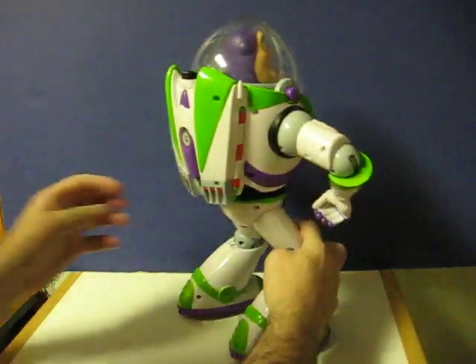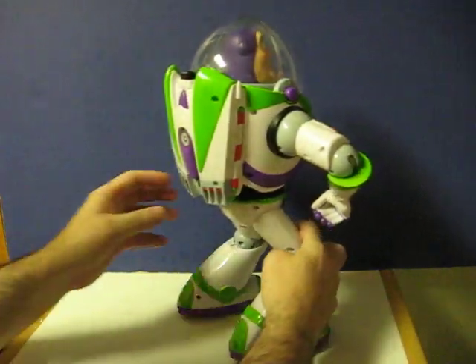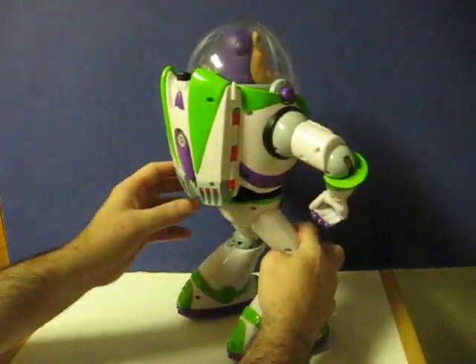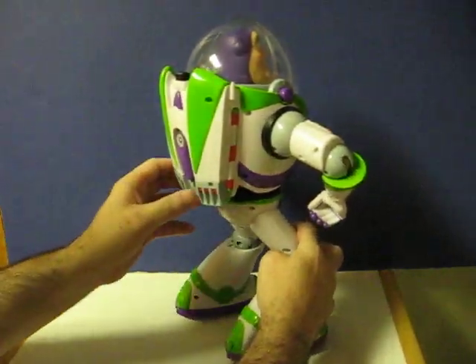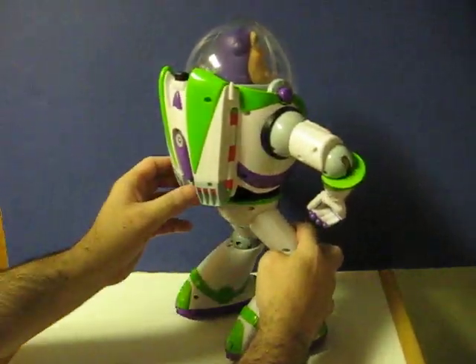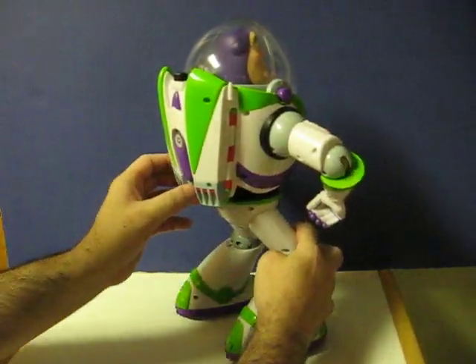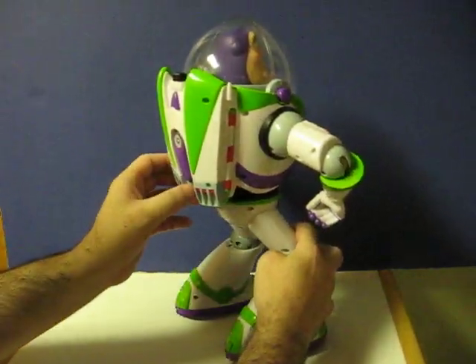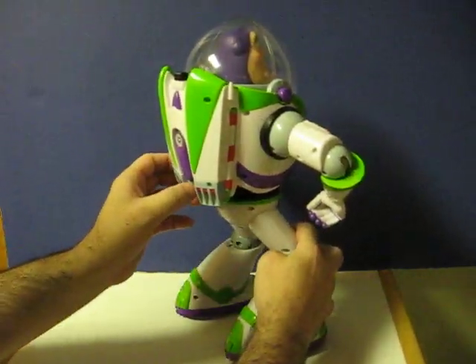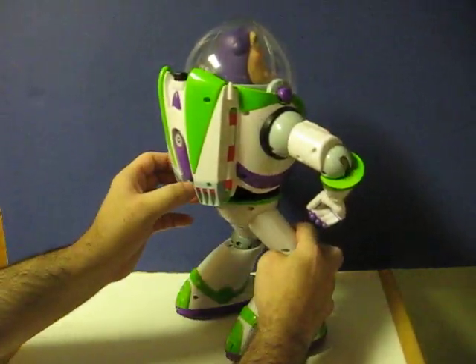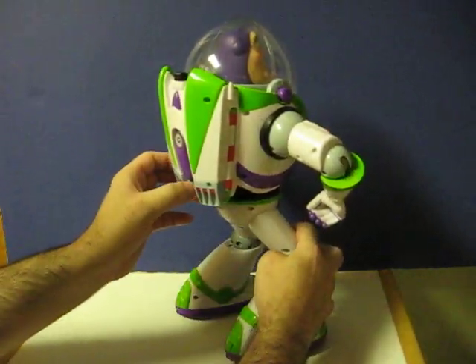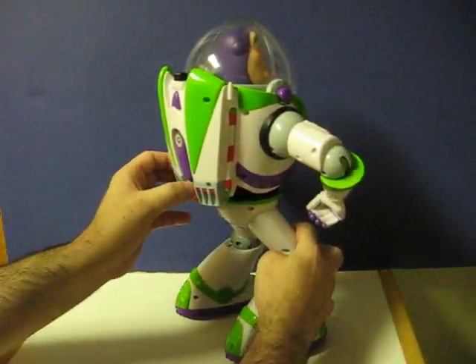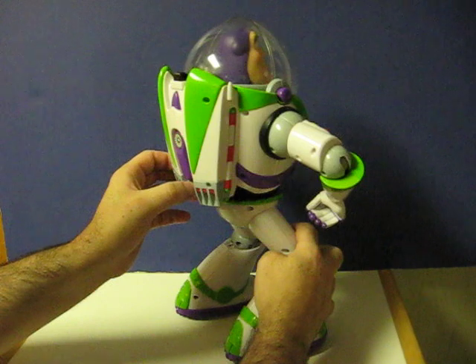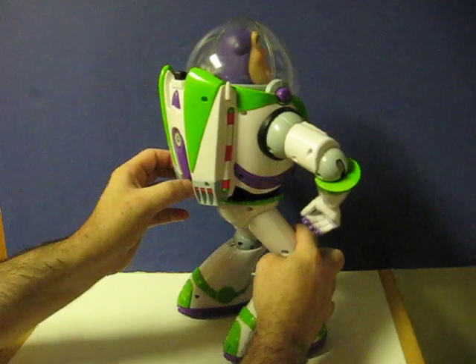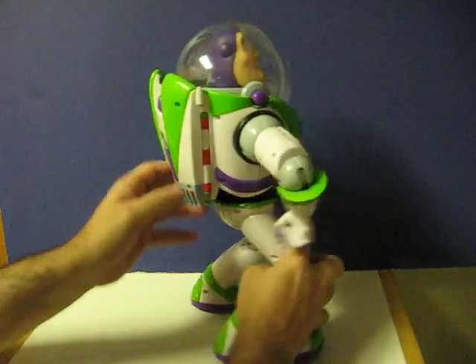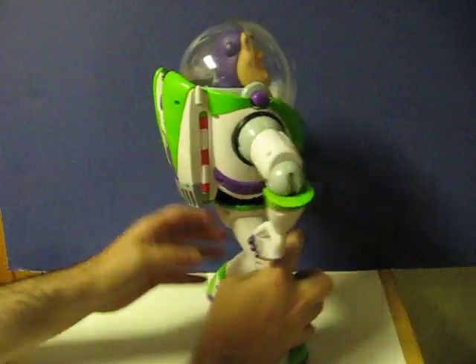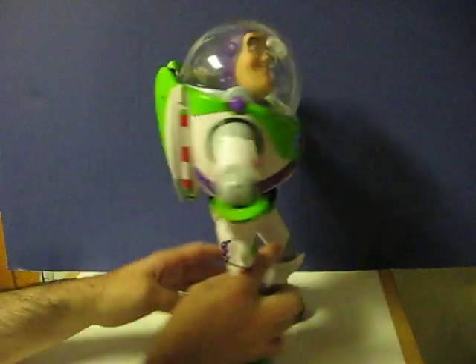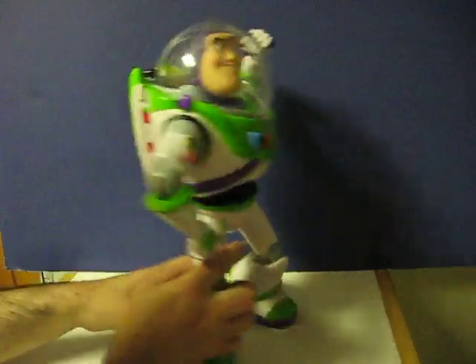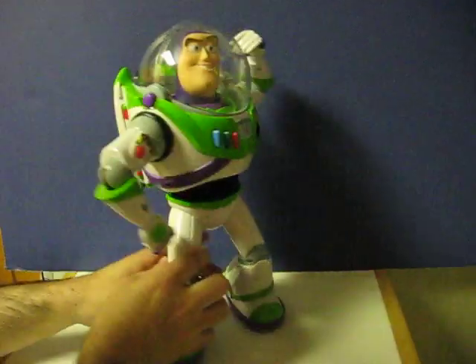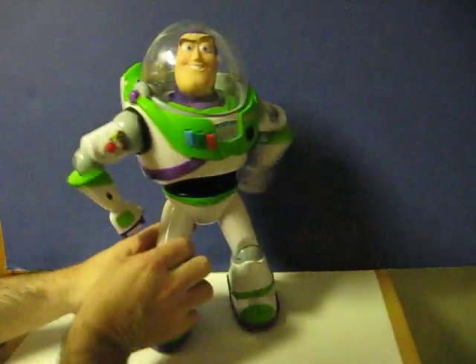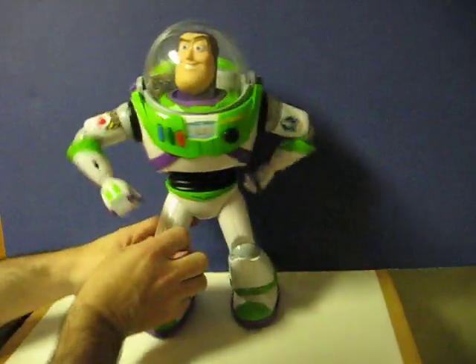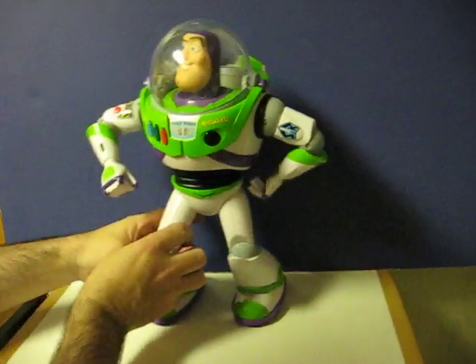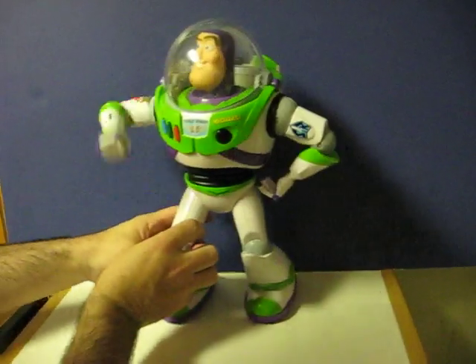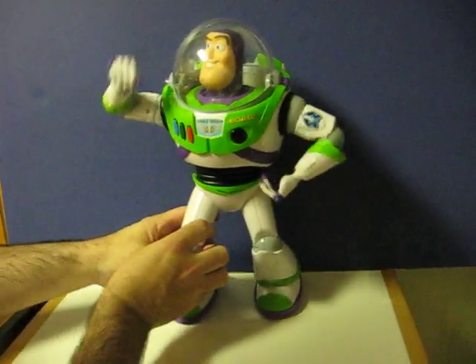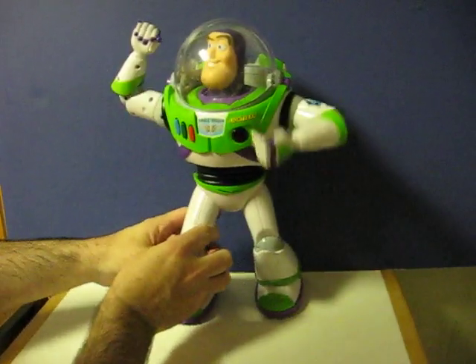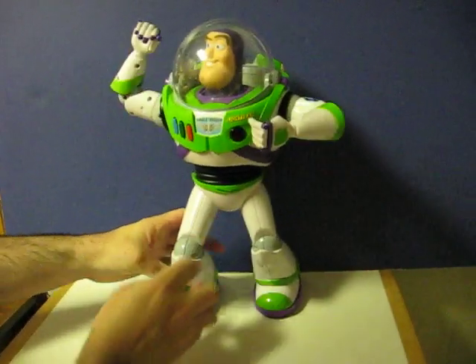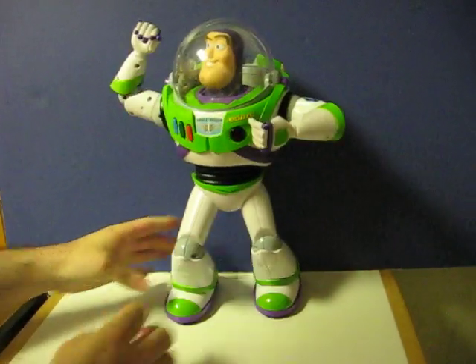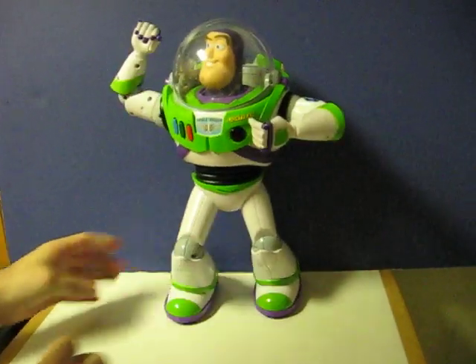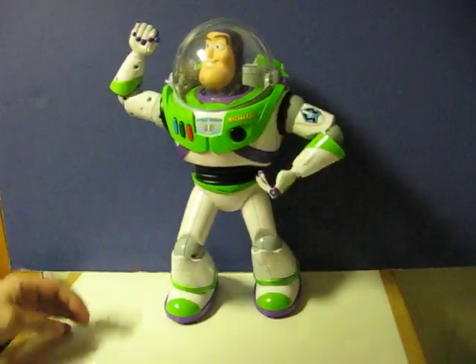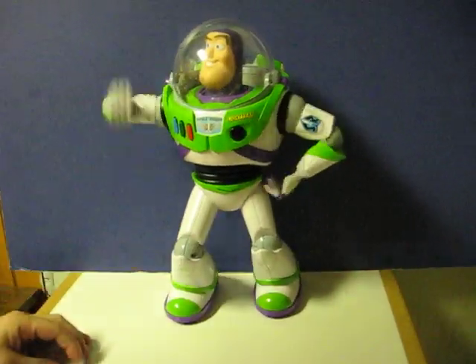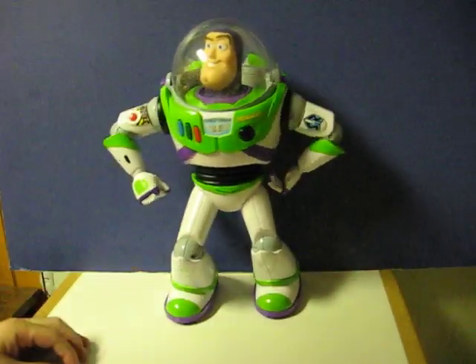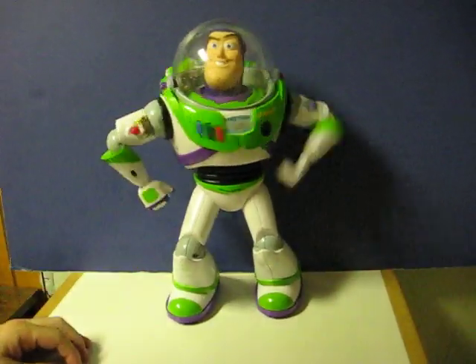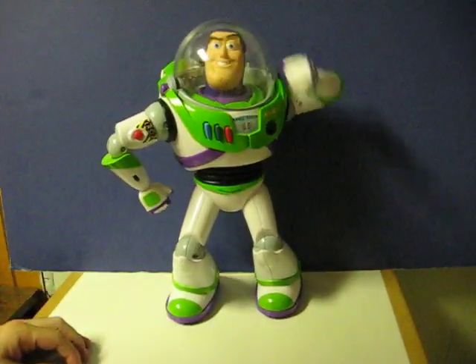So first let's turn him on. I am Buzz Lightyear, Space Ranger. I come in peace.